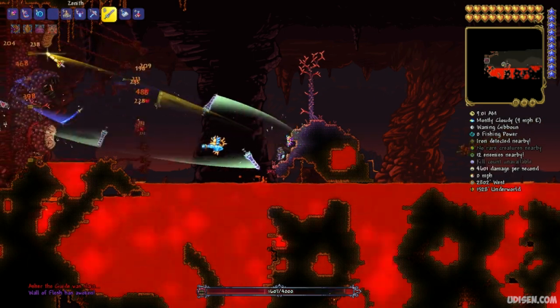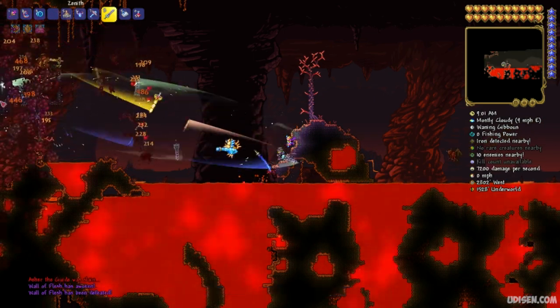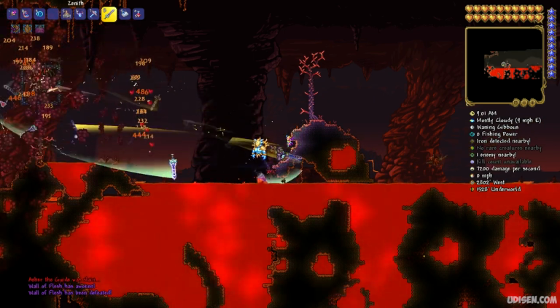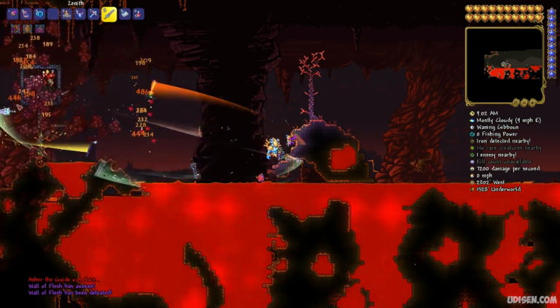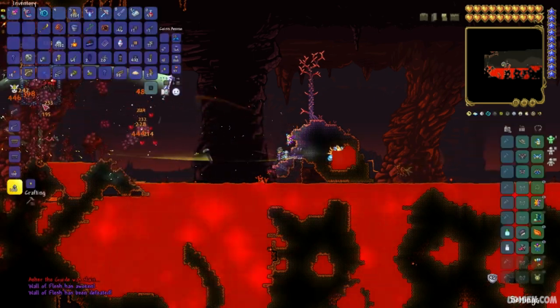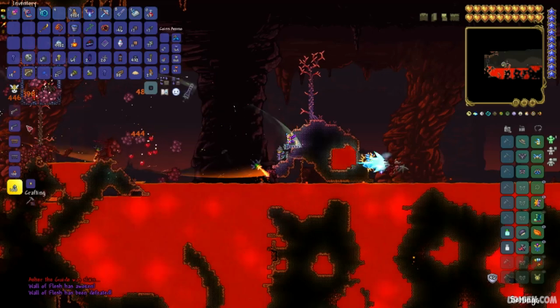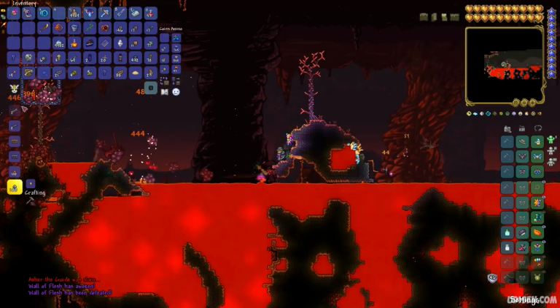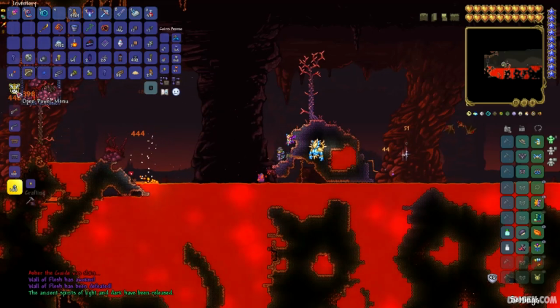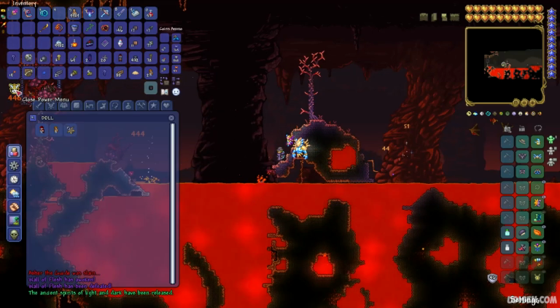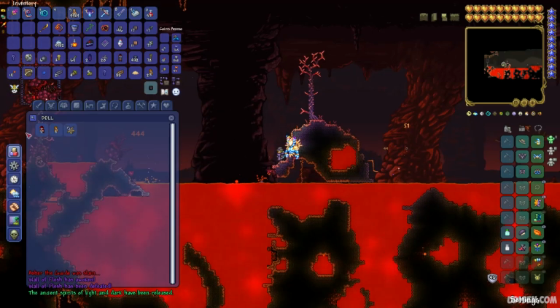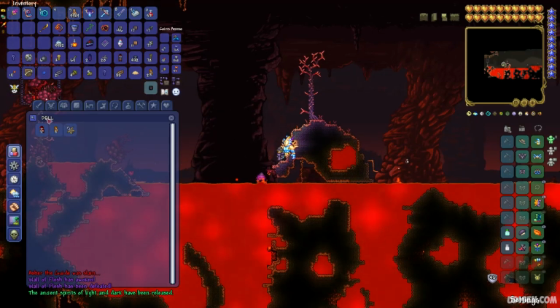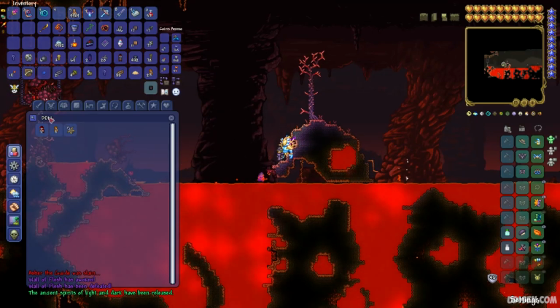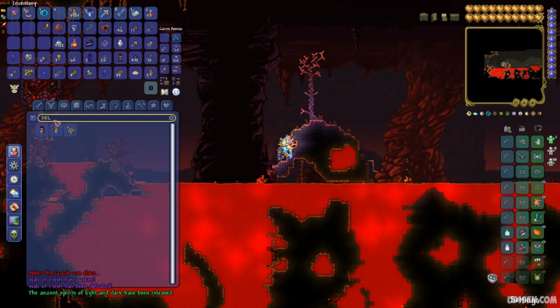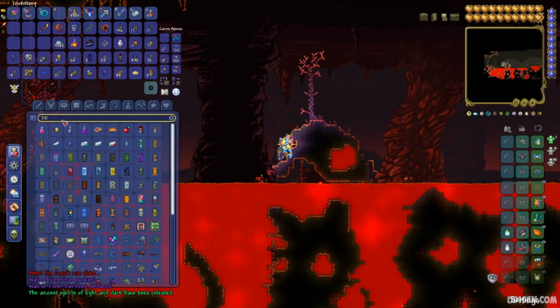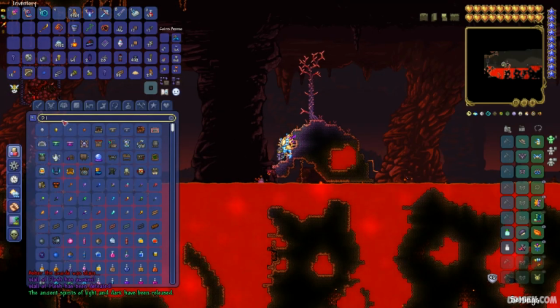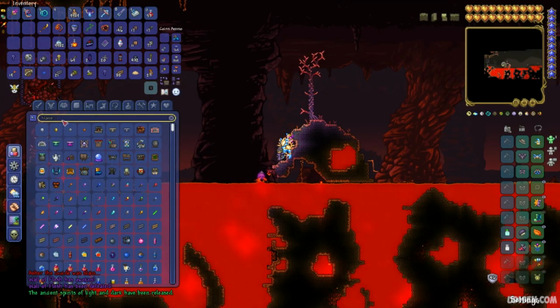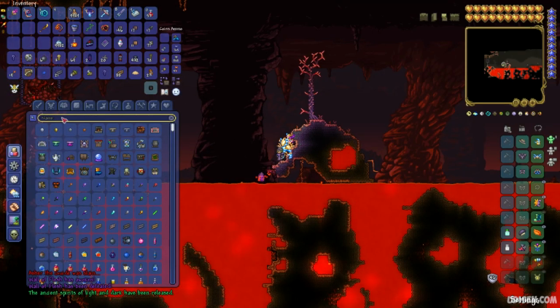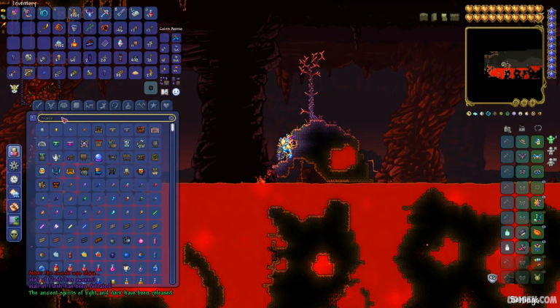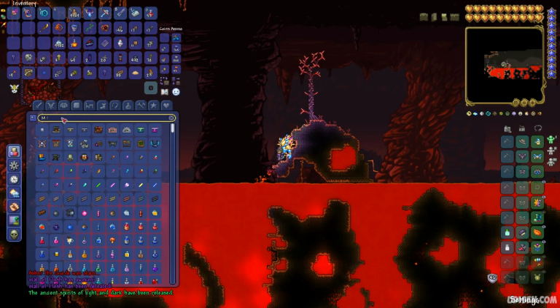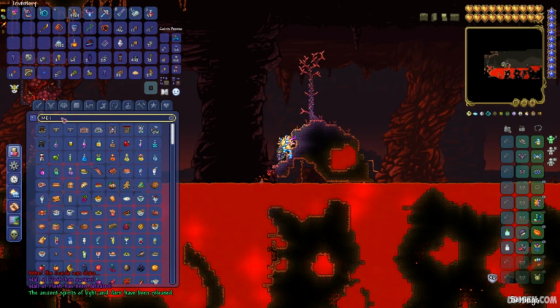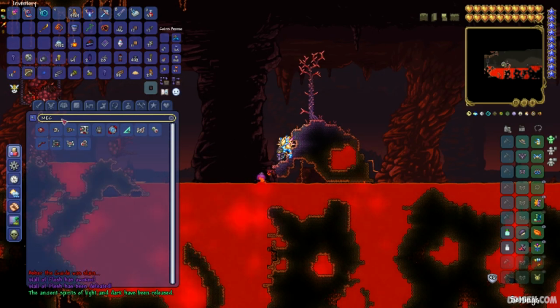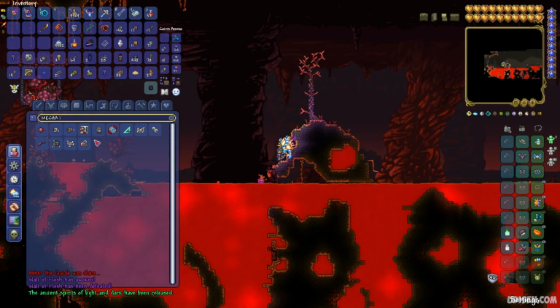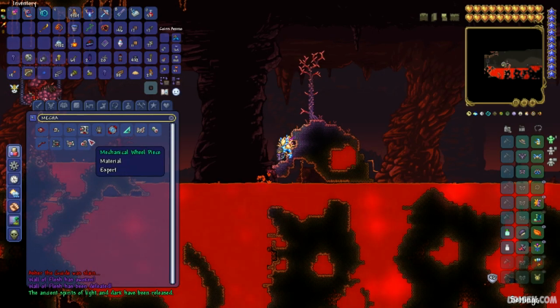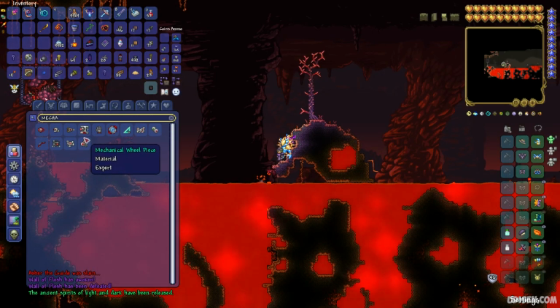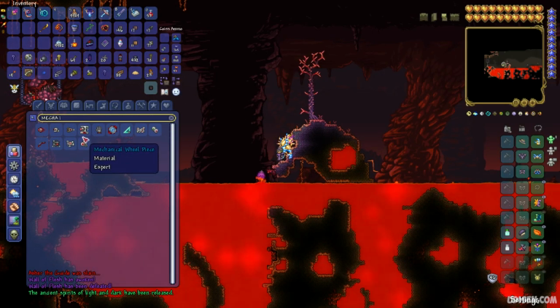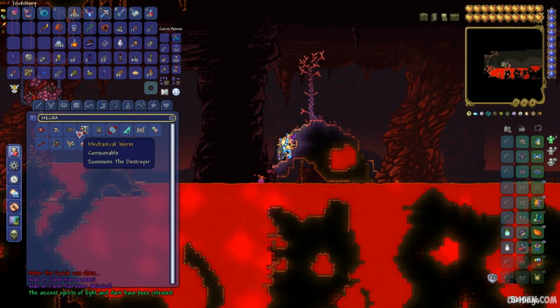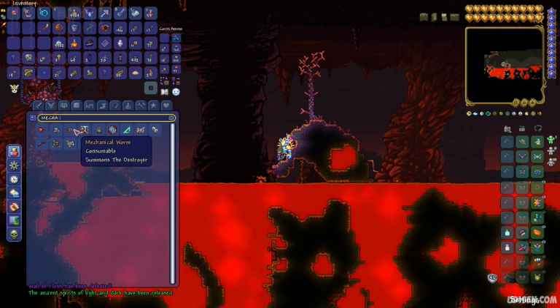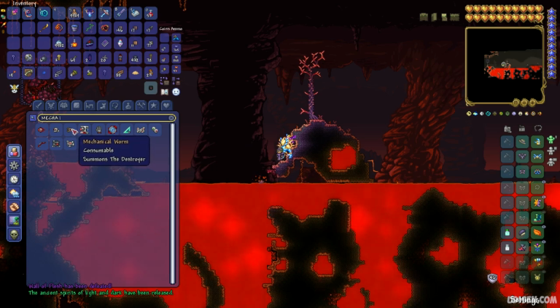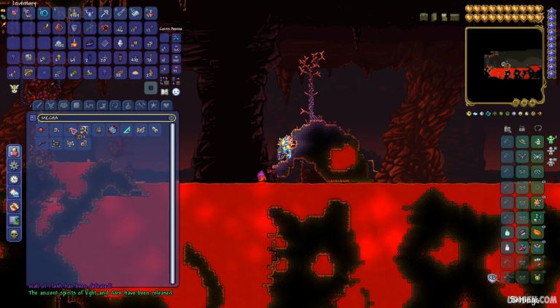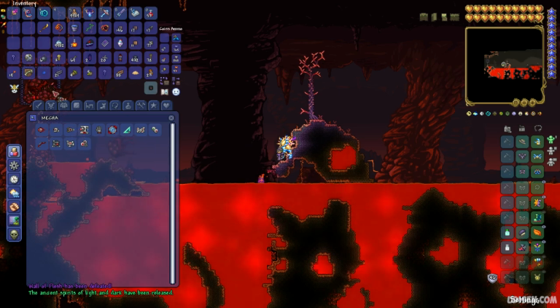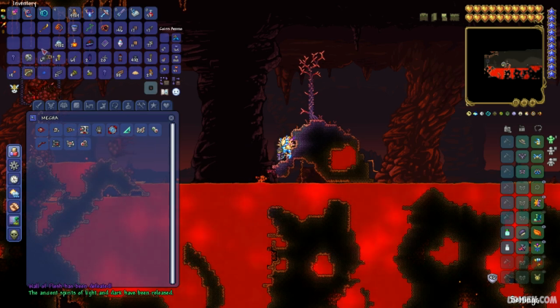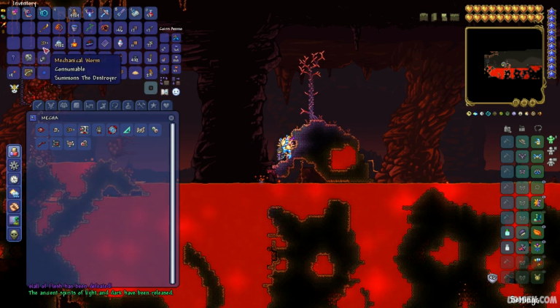After that, drop the voodoo doll into the lava pit somewhere in the underworld to summon the Wall of Flesh boss. Now you will turn your world into Hard Mode.